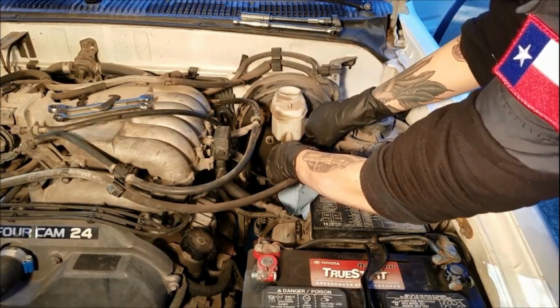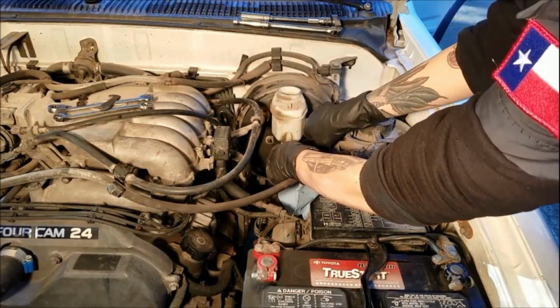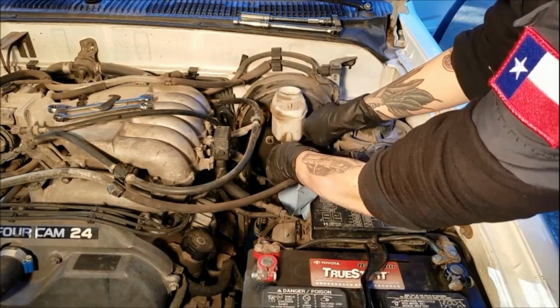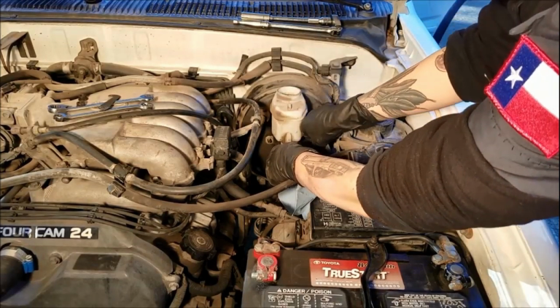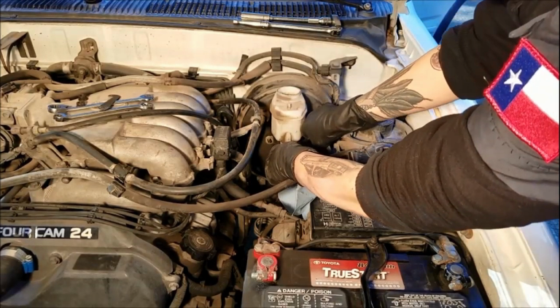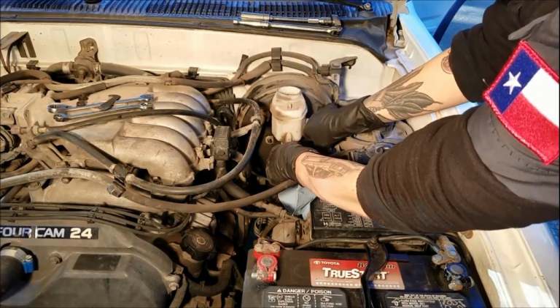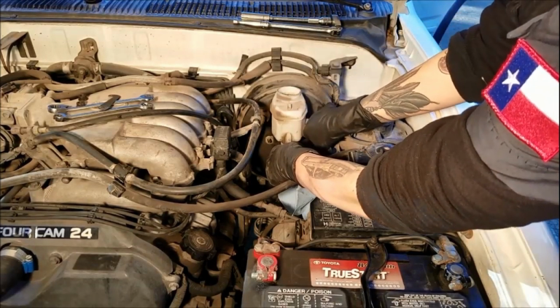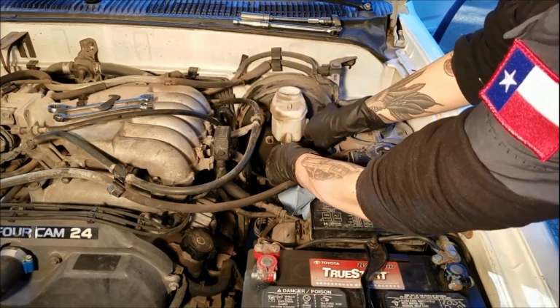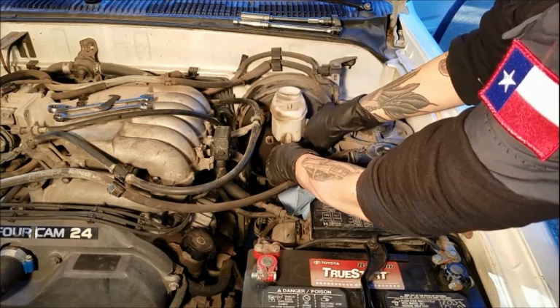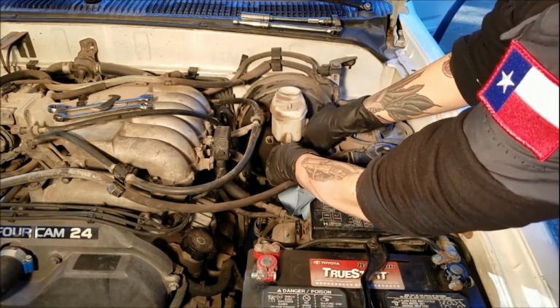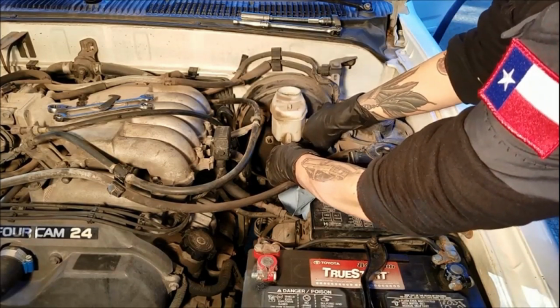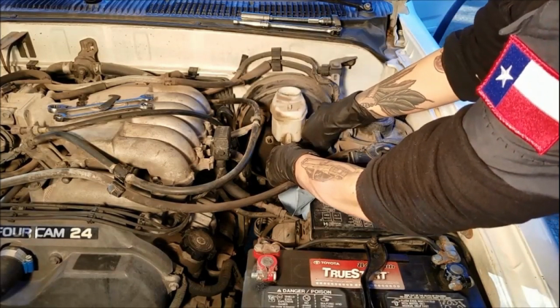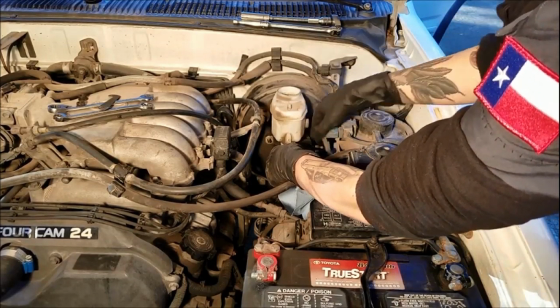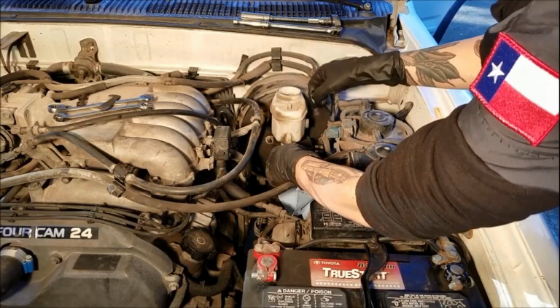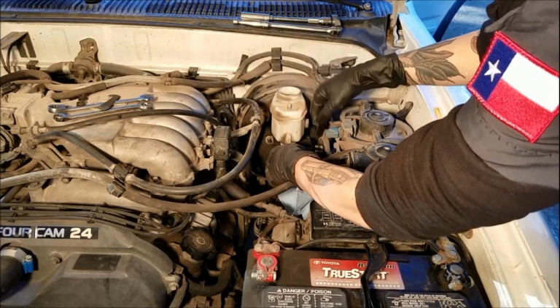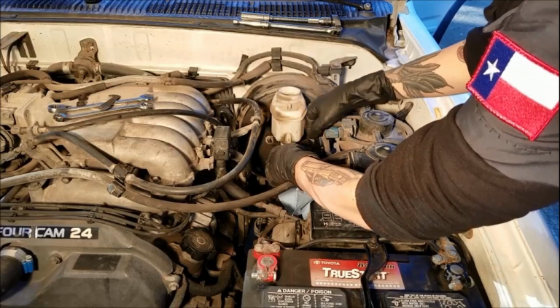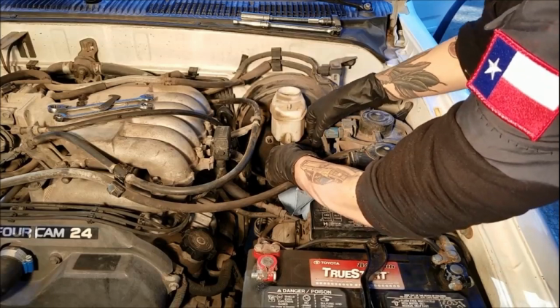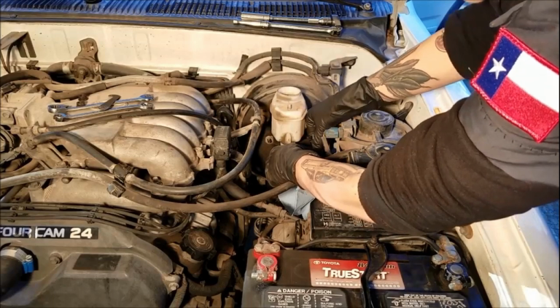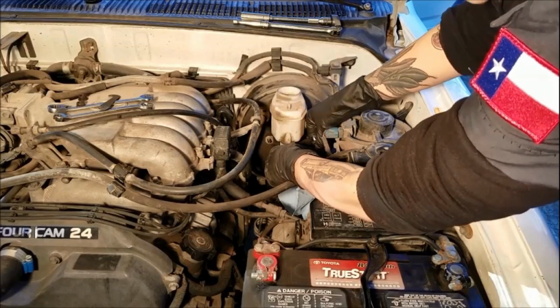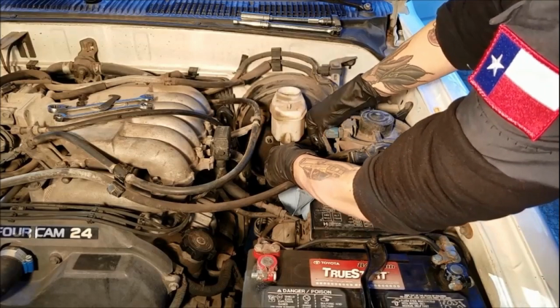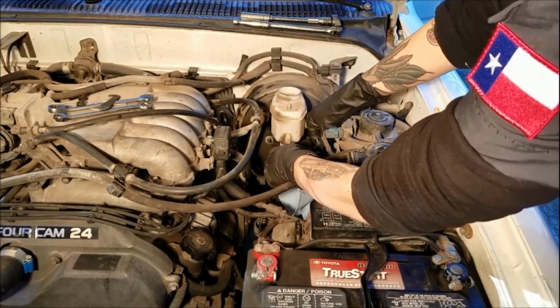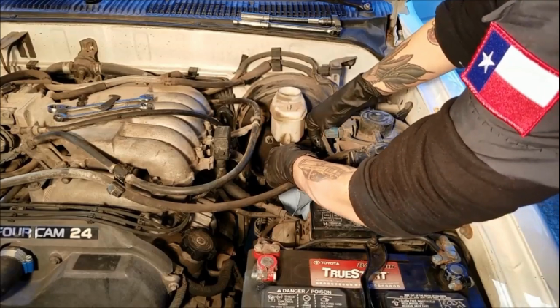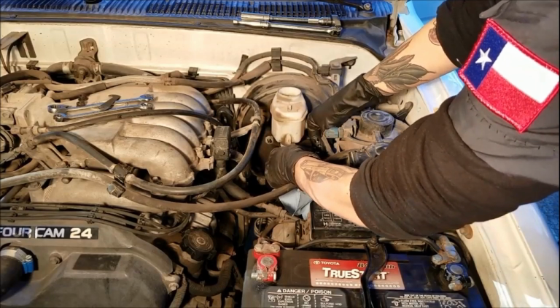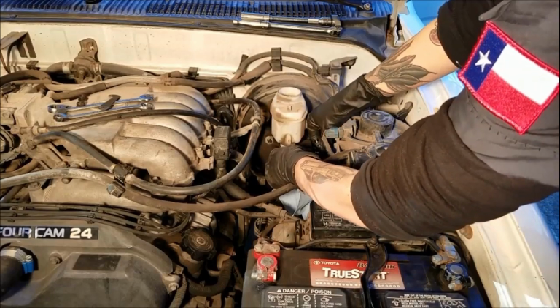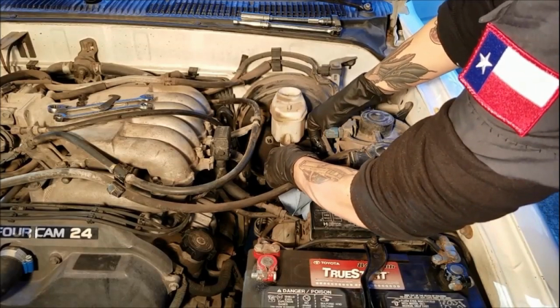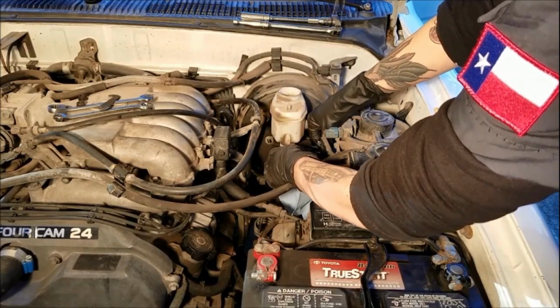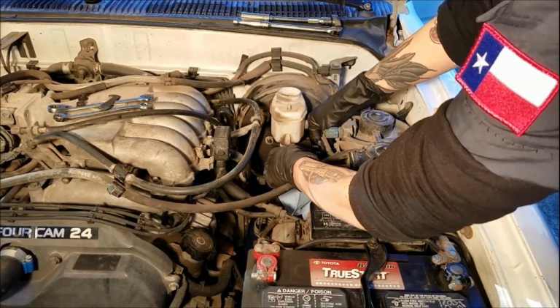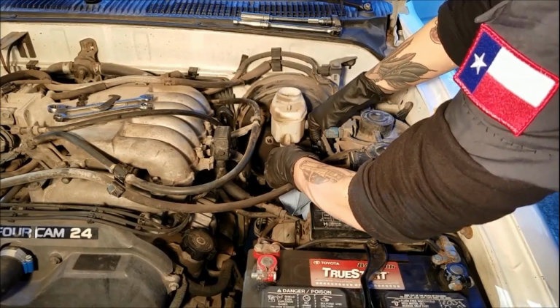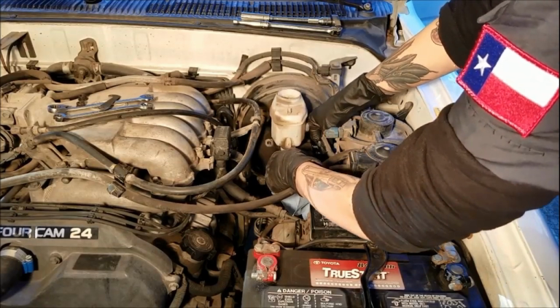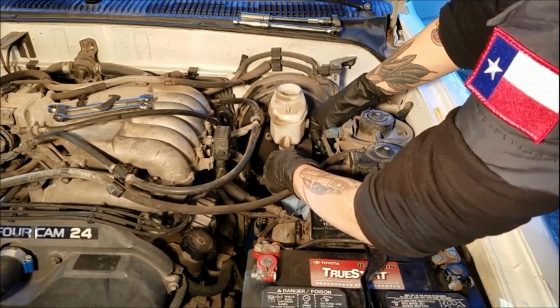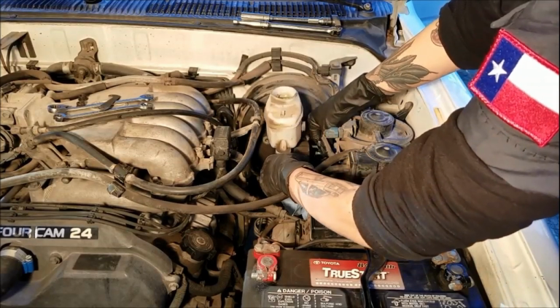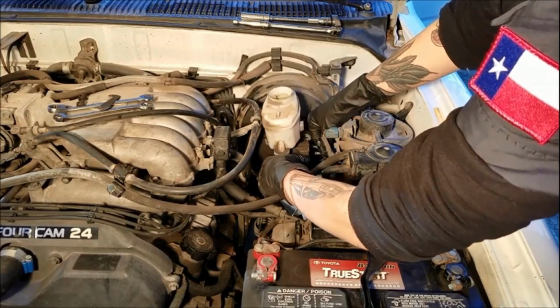Now you can finish disconnecting the brake lines by hand and pull out that master cylinder.